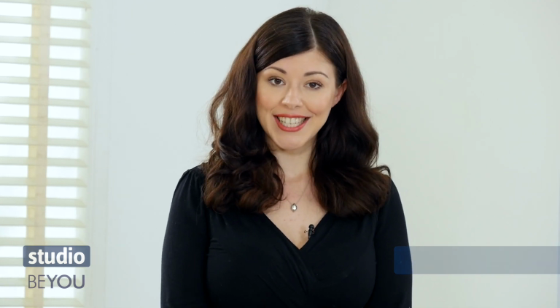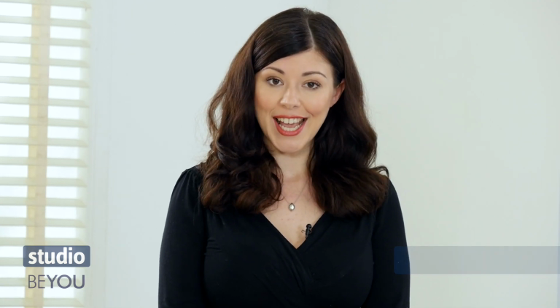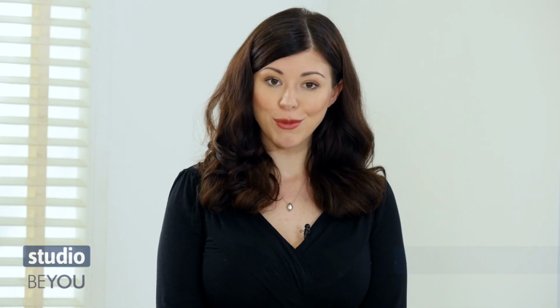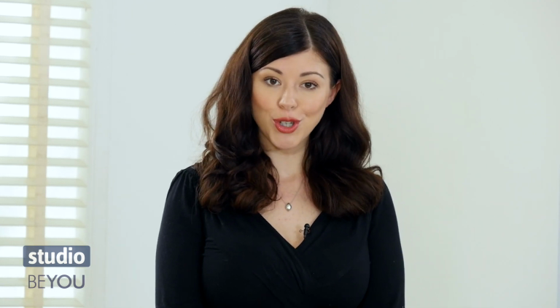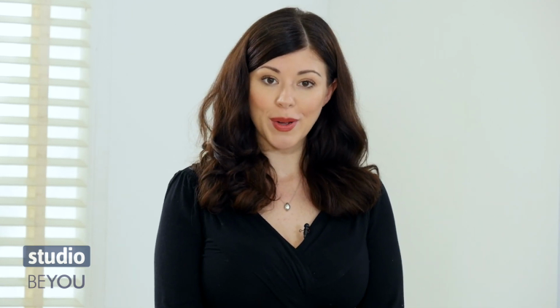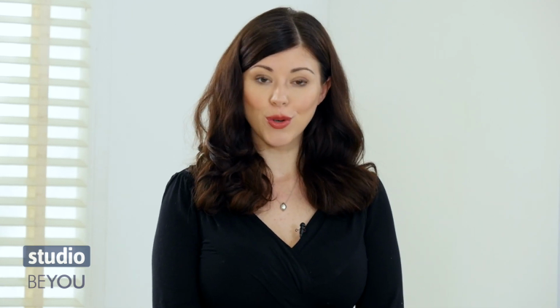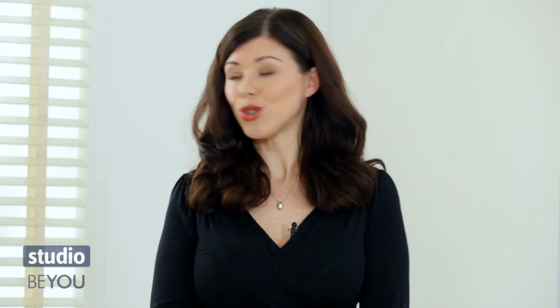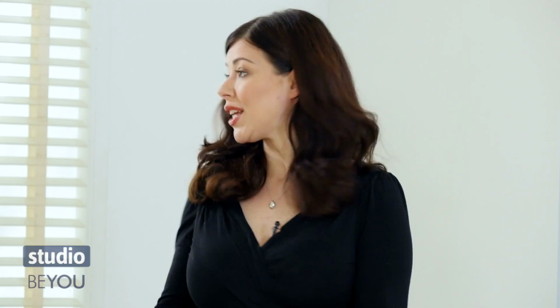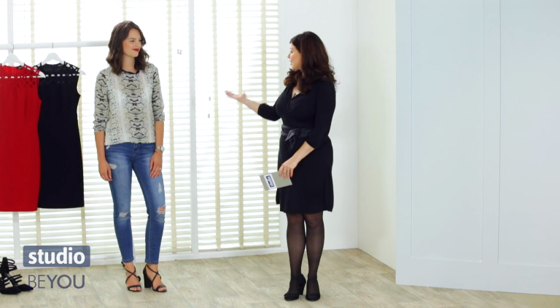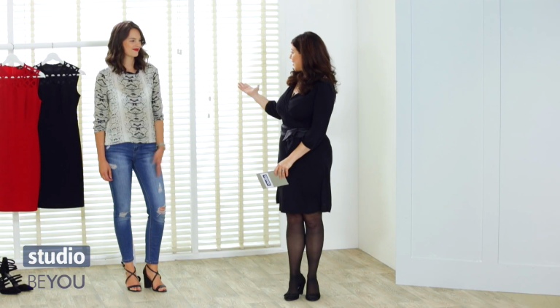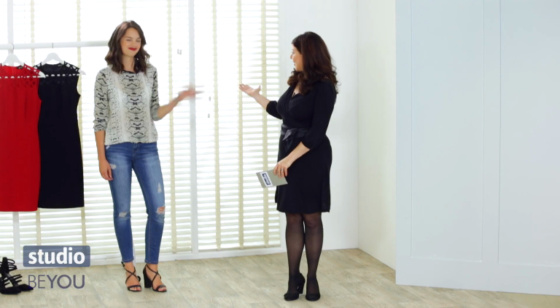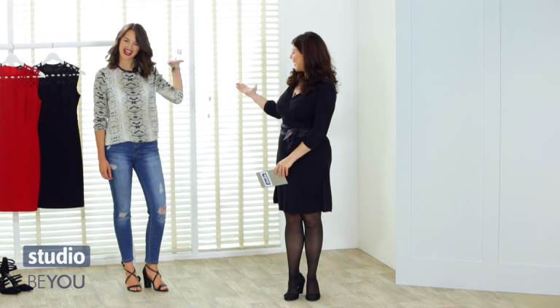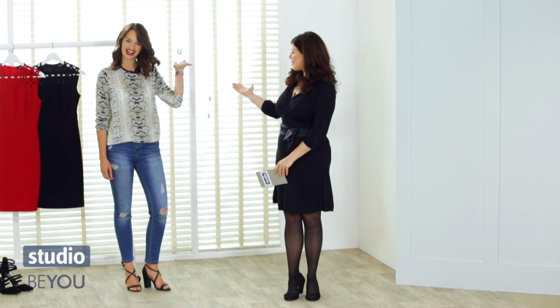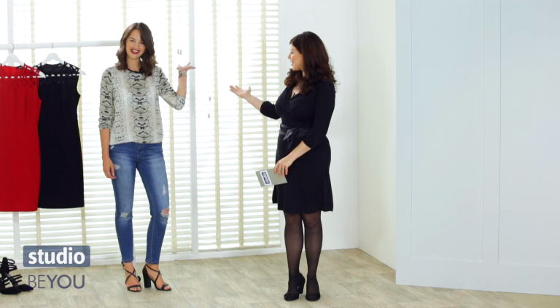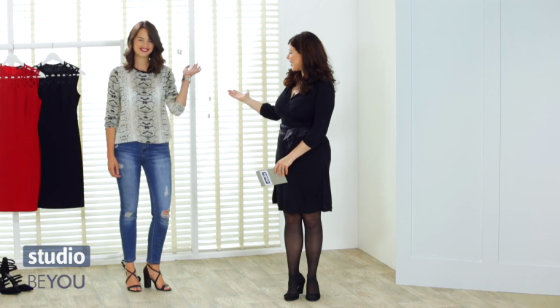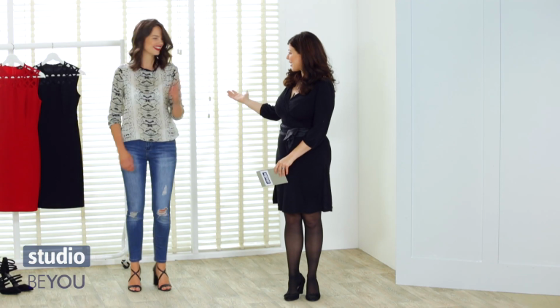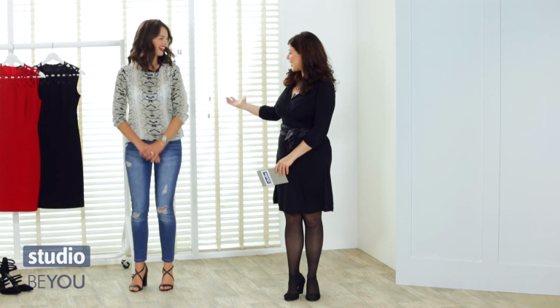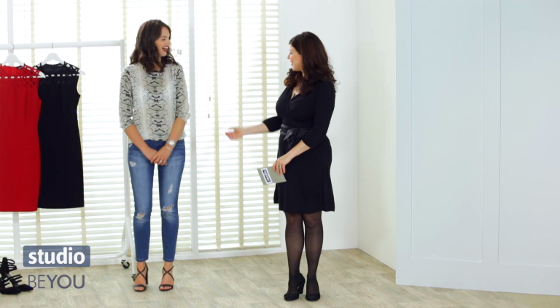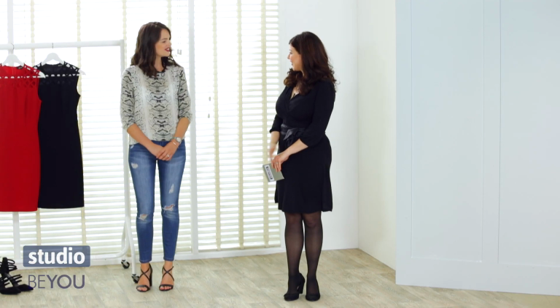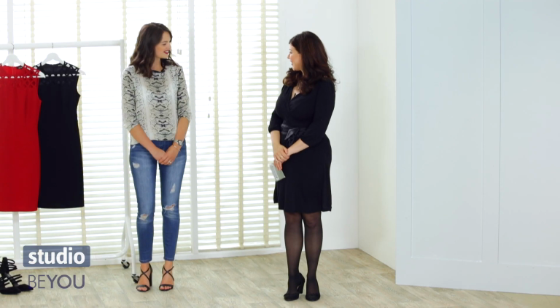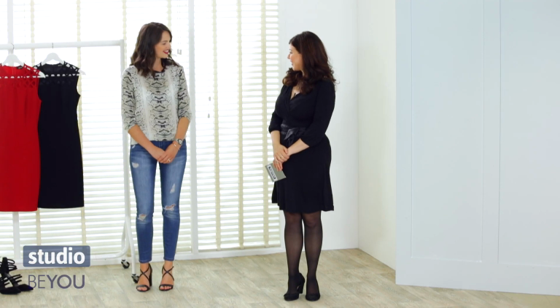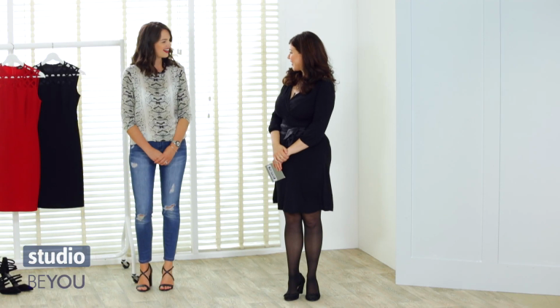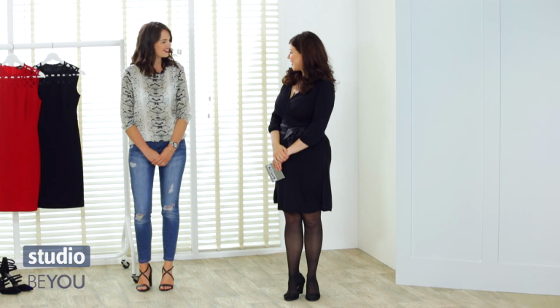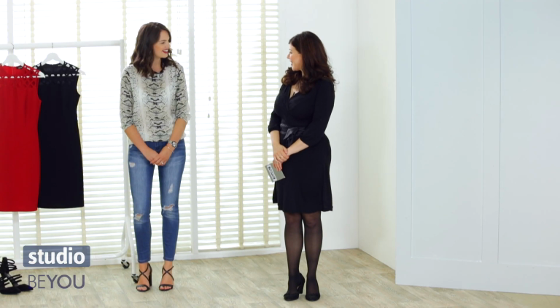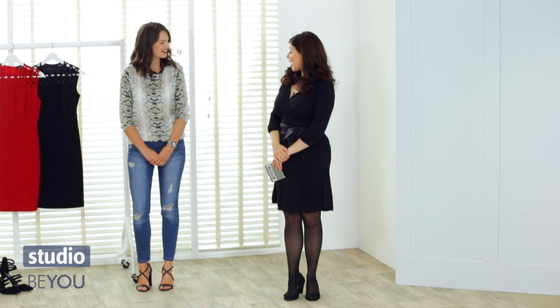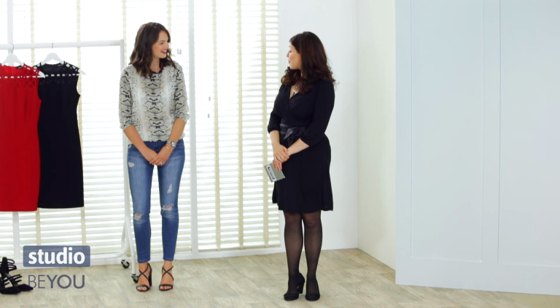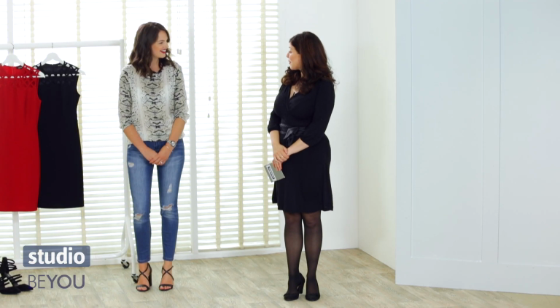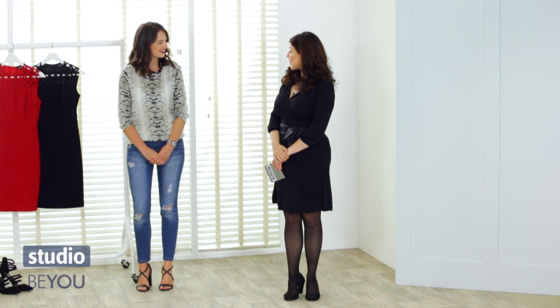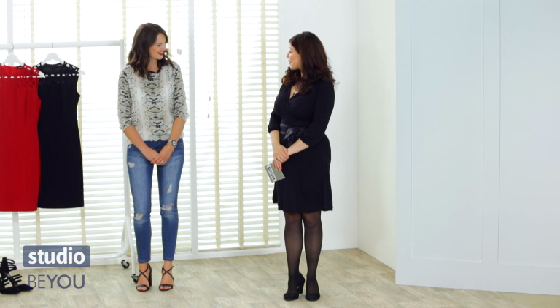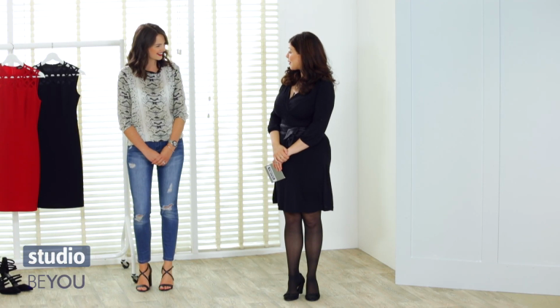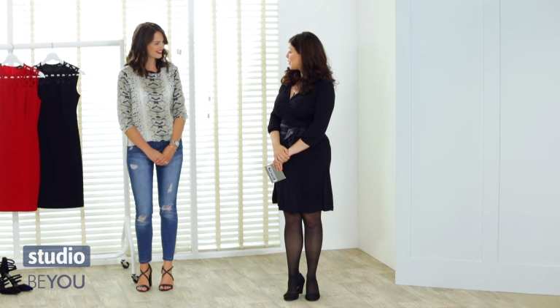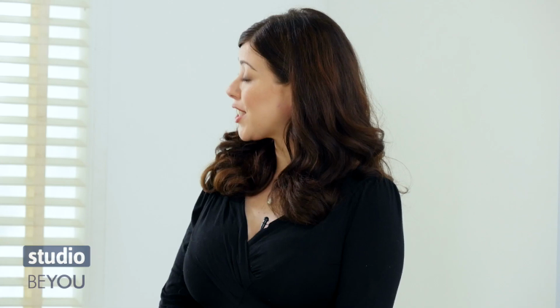Today I'm joined by the gorgeous Hester. Hello, my darling. How are you? I'm good, thank you. How are you? I'm very well, thank you very much.